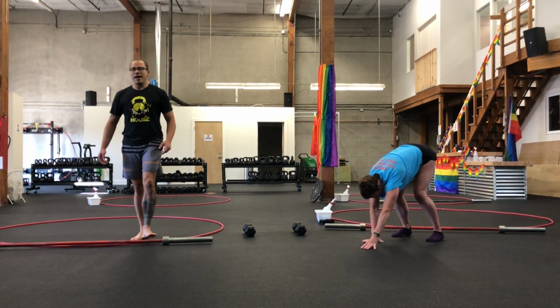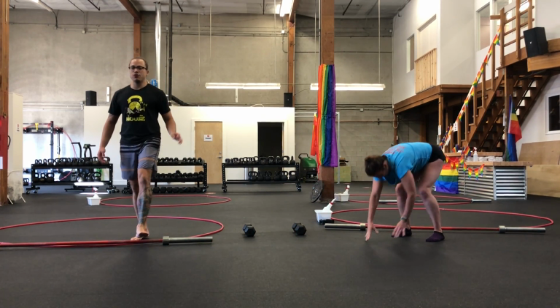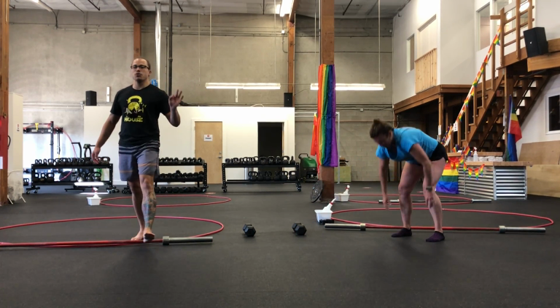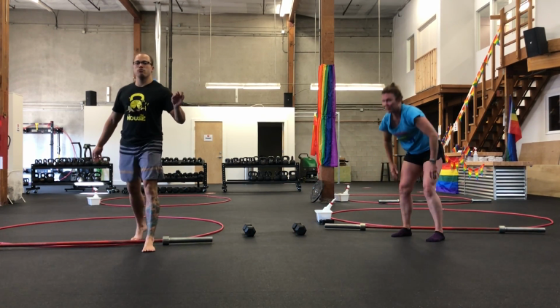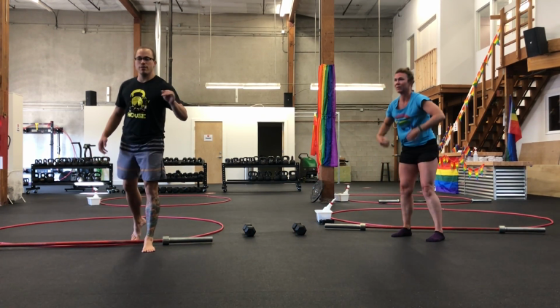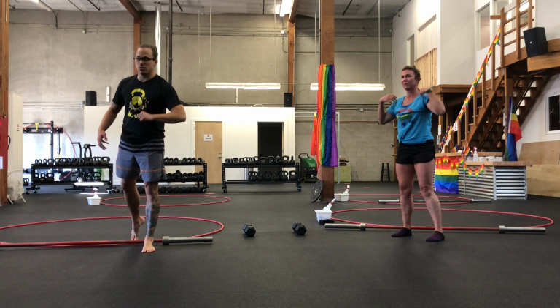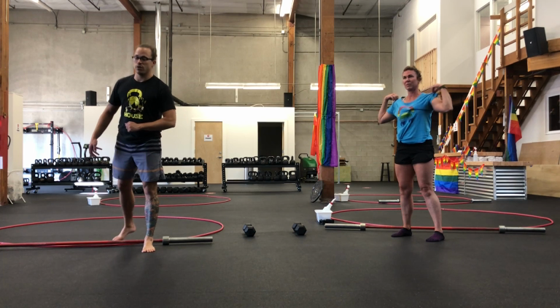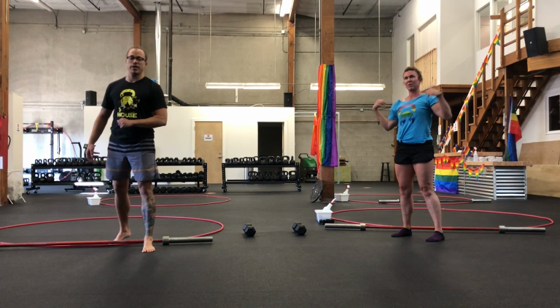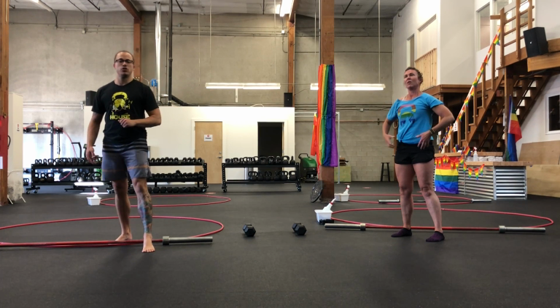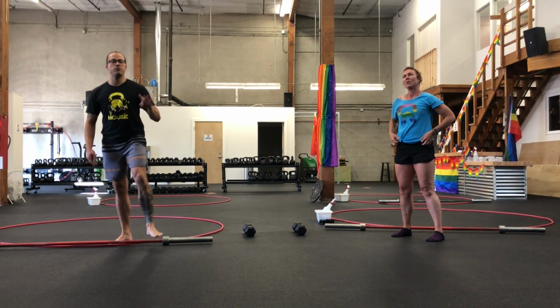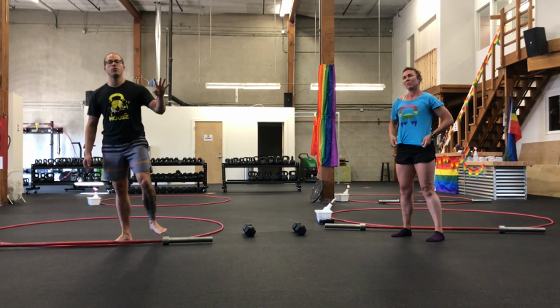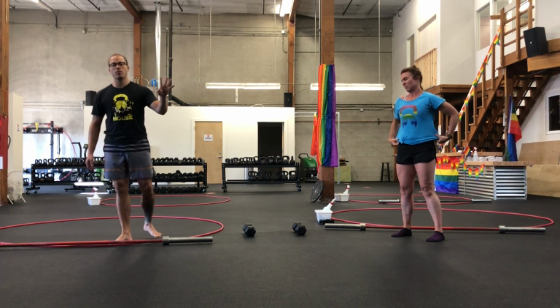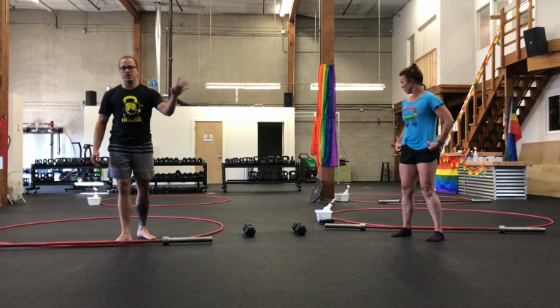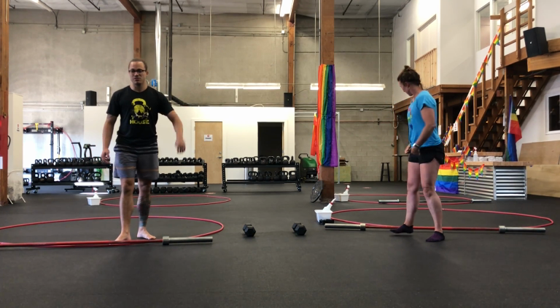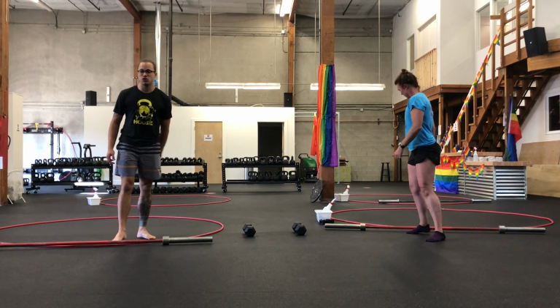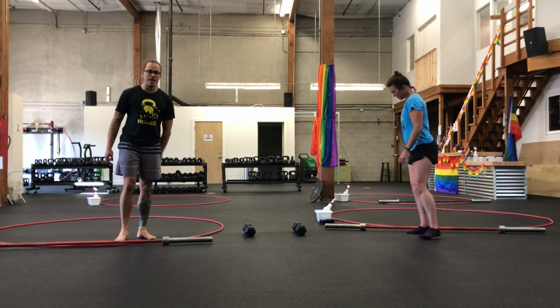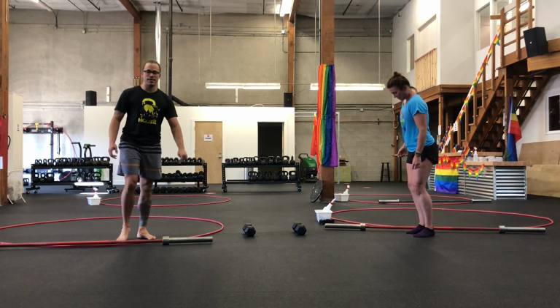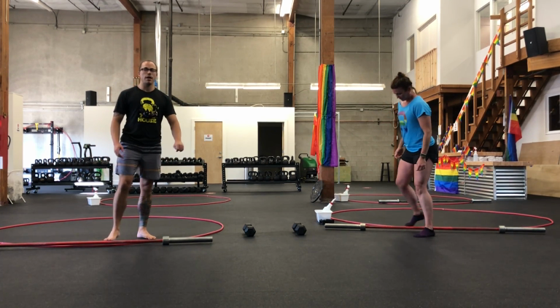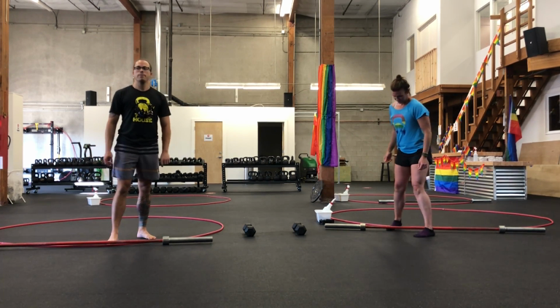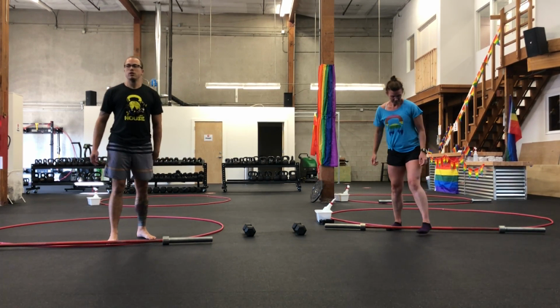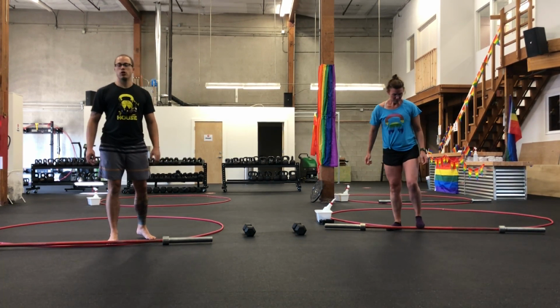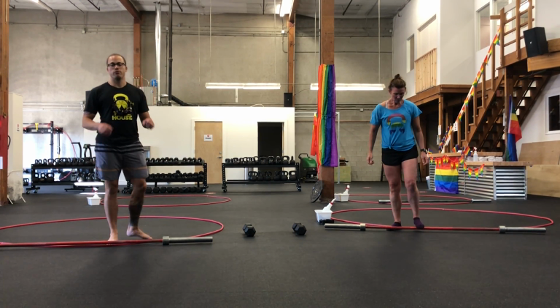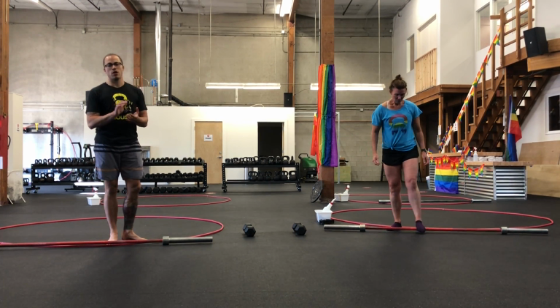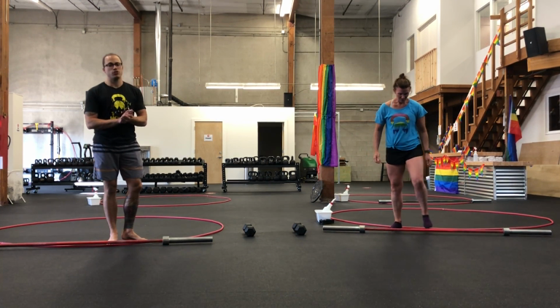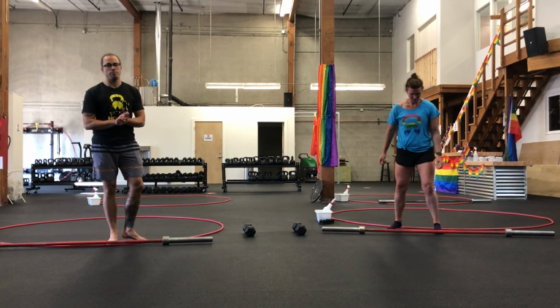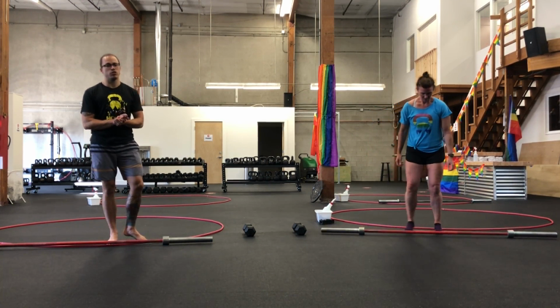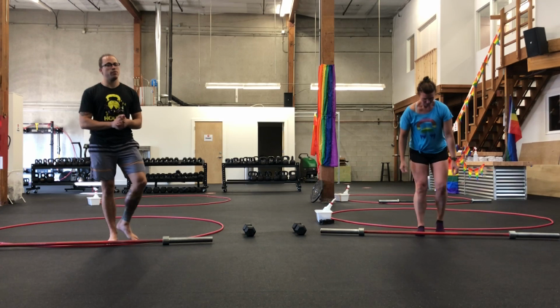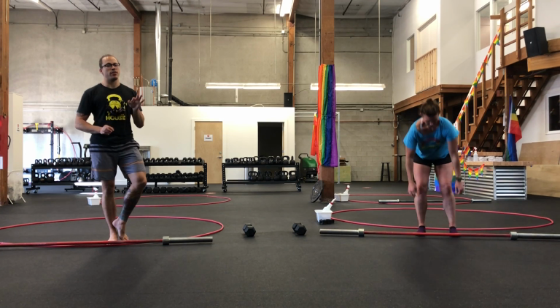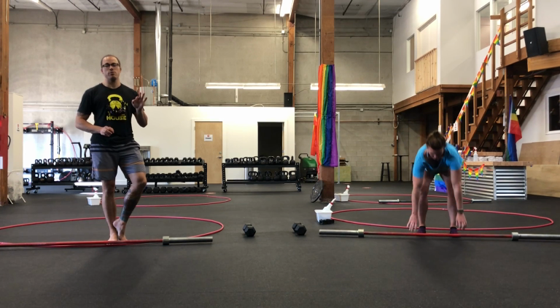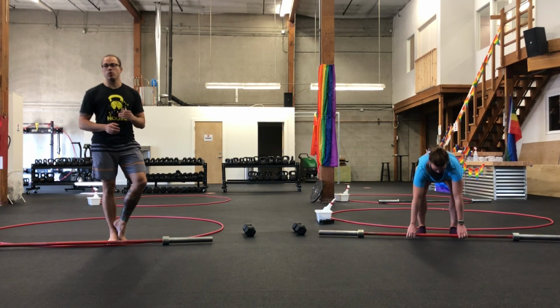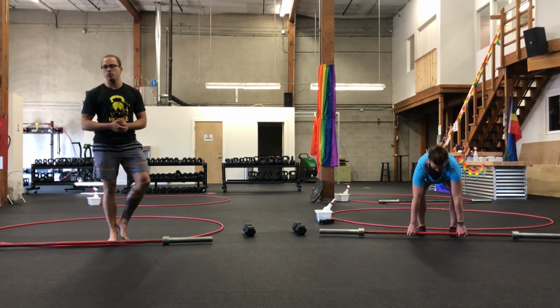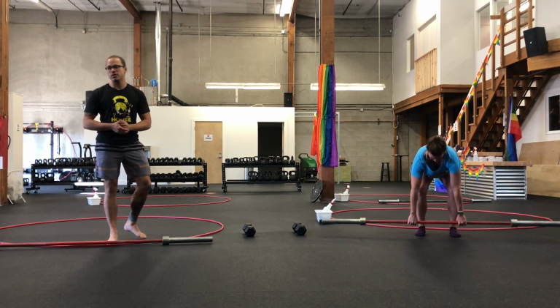After your three rounds, we're going into four rounds of strength today. For our strength portion, we've got three more movements.